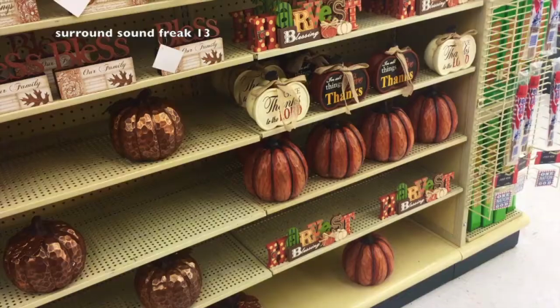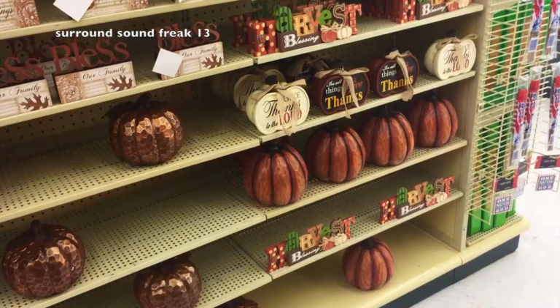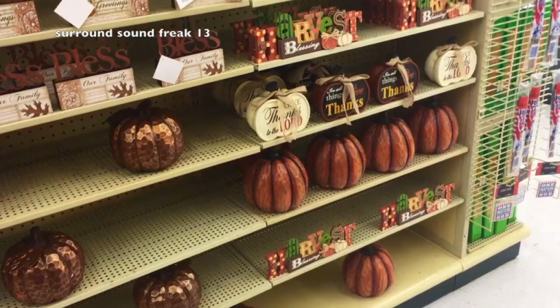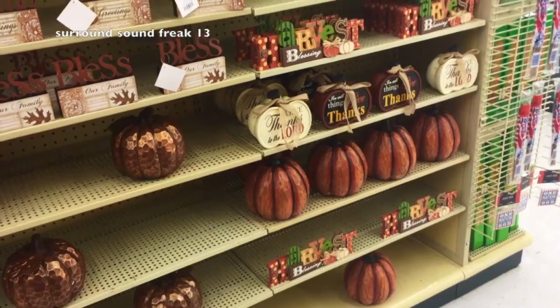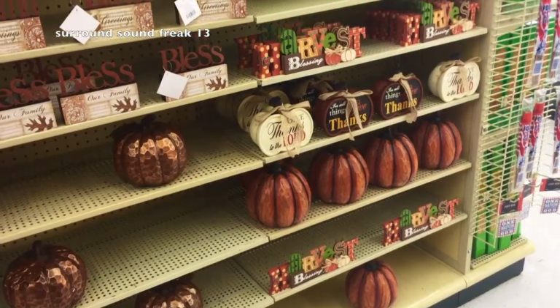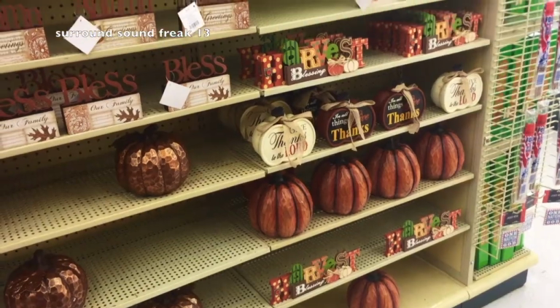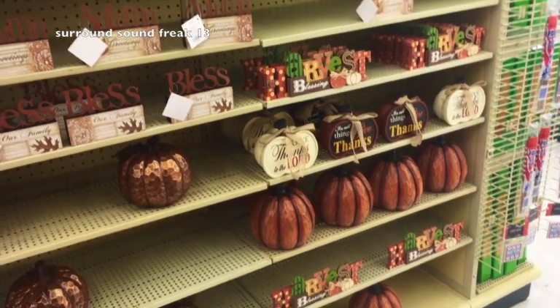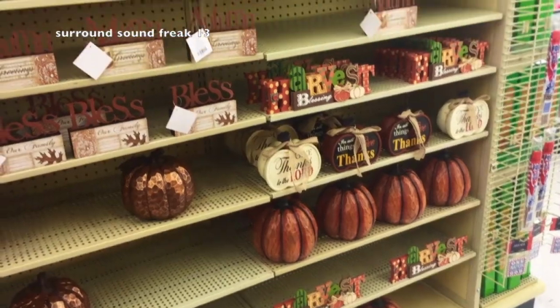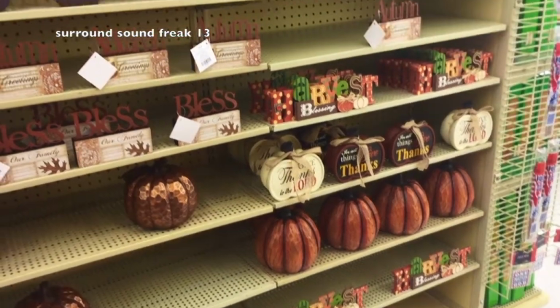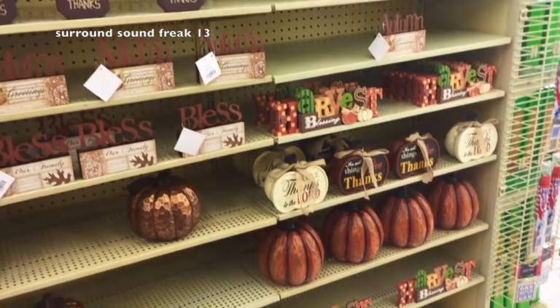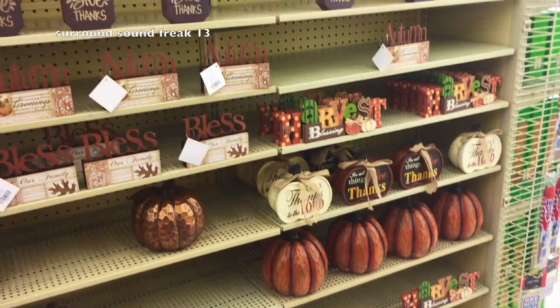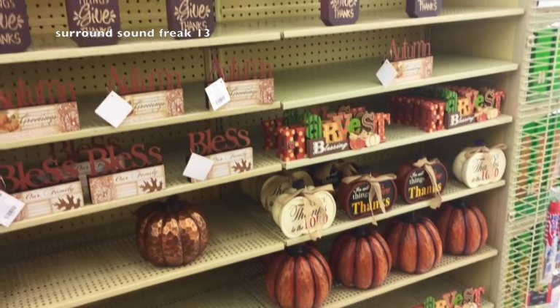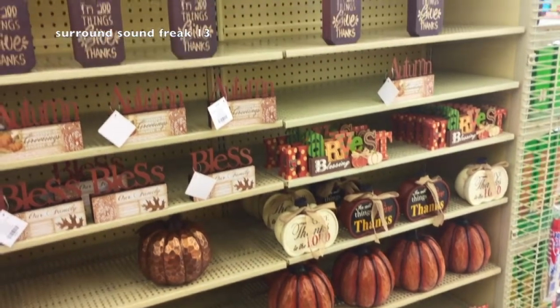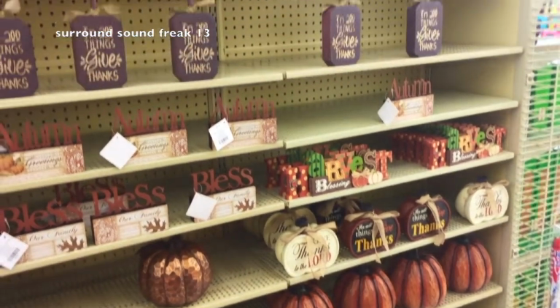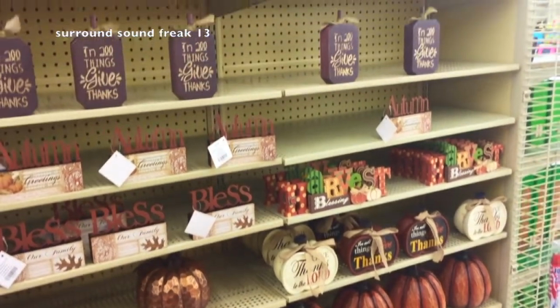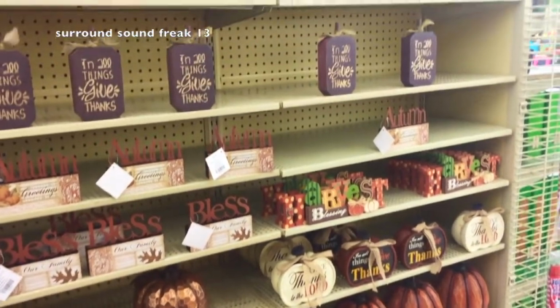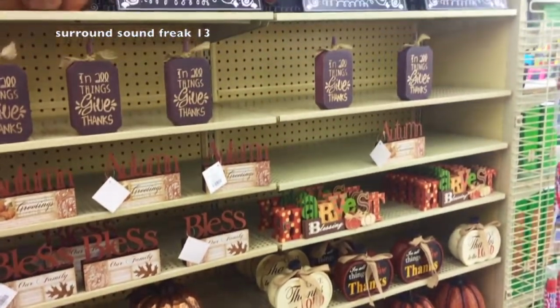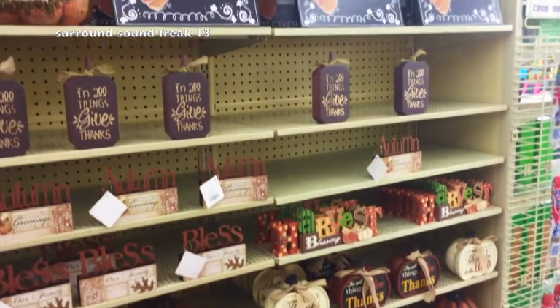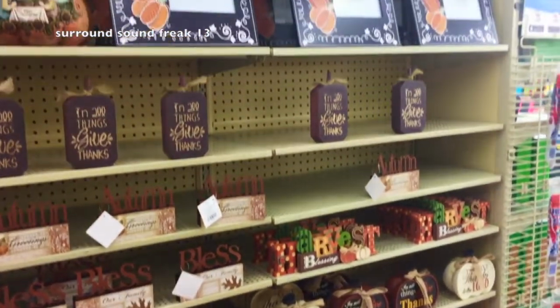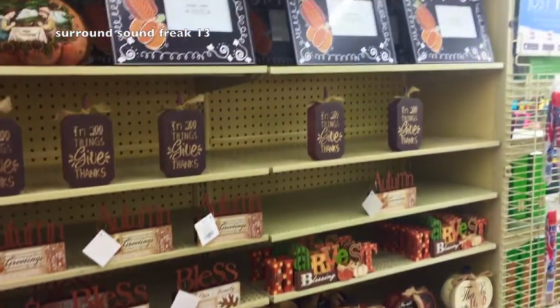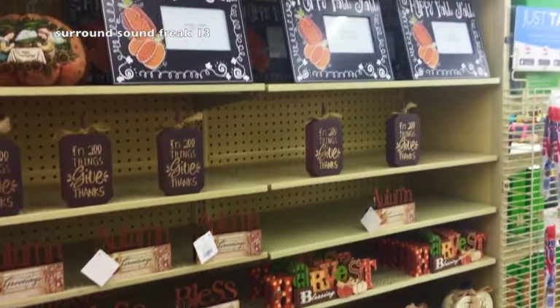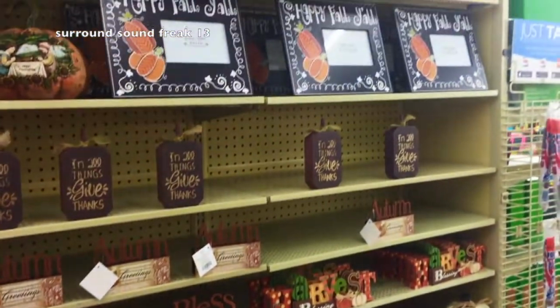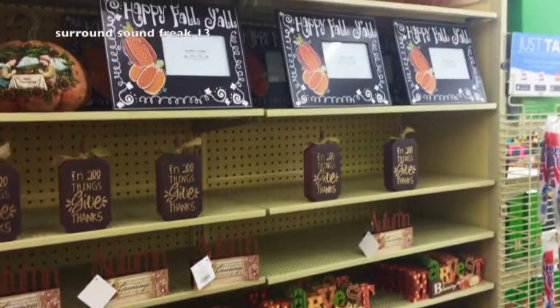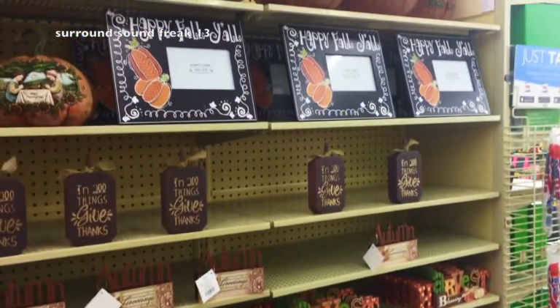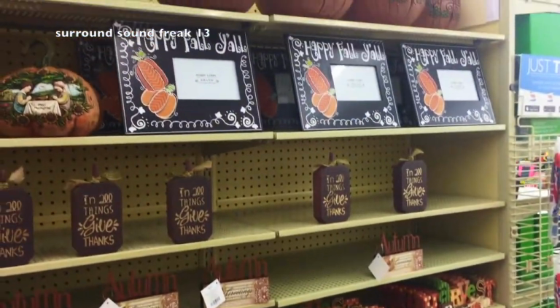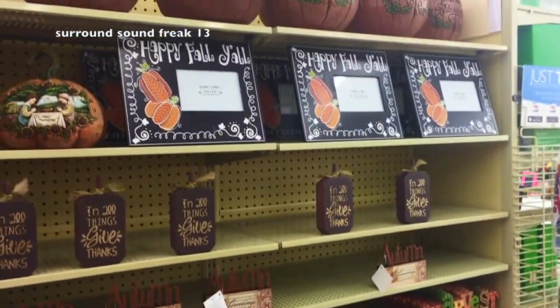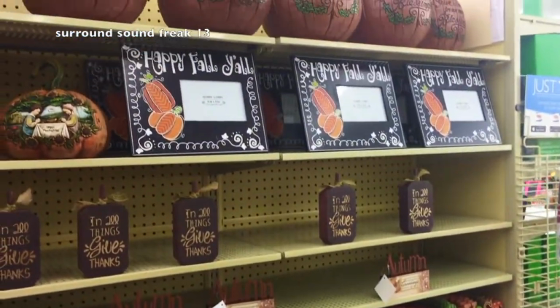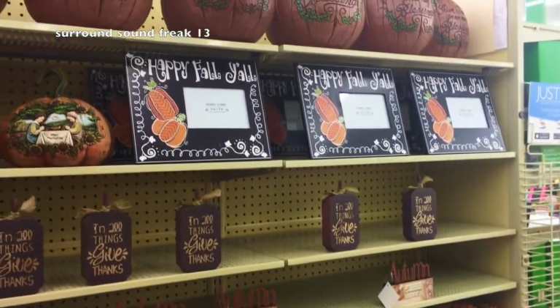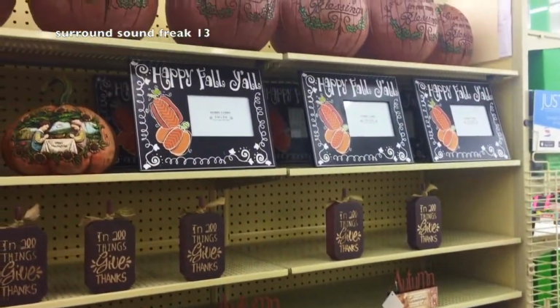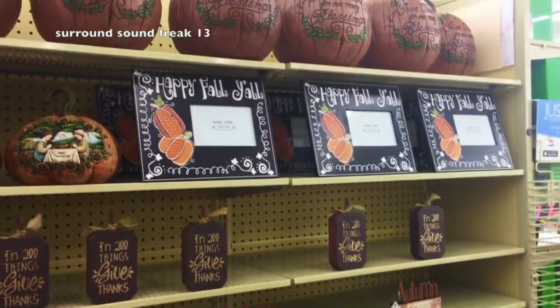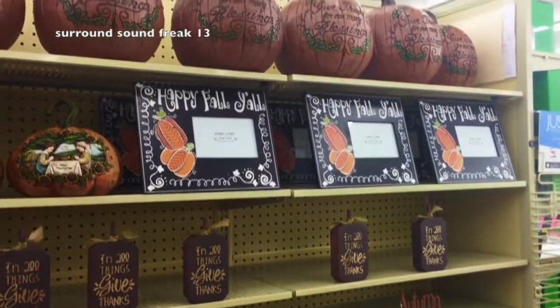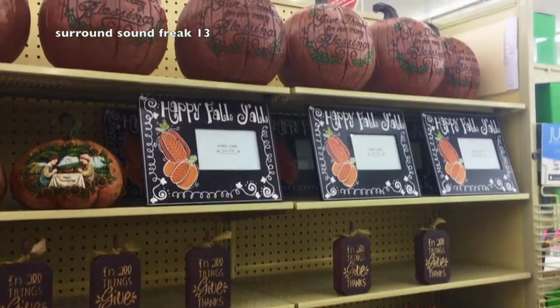Oh man, they actually got some stuff out! So let's go ahead and go up and down some aisles and see what they got out so far.